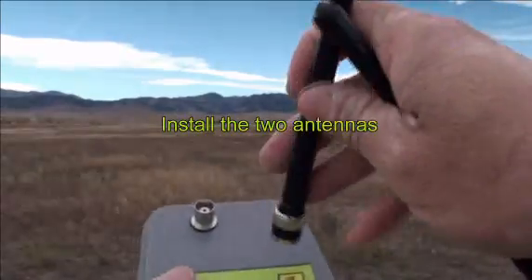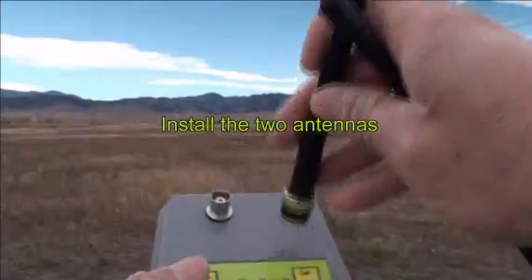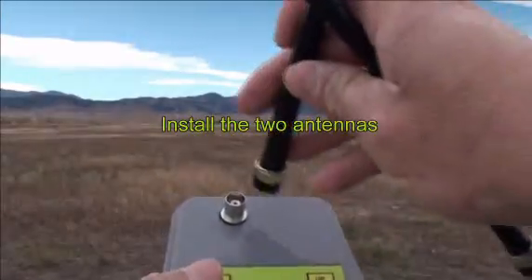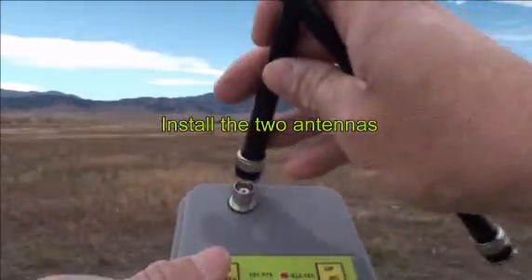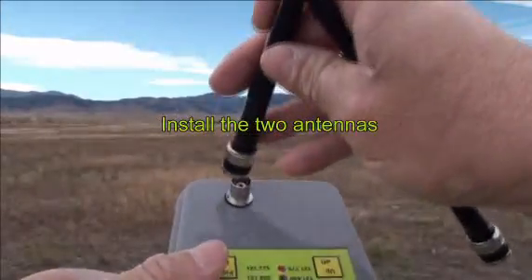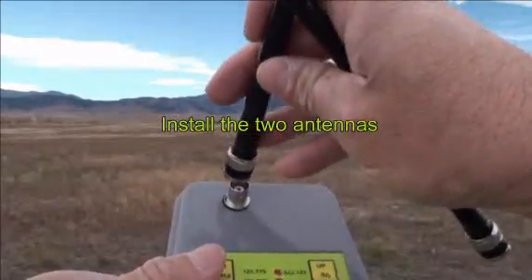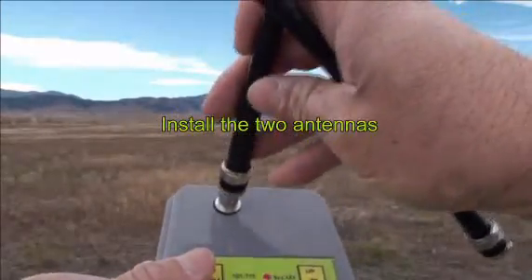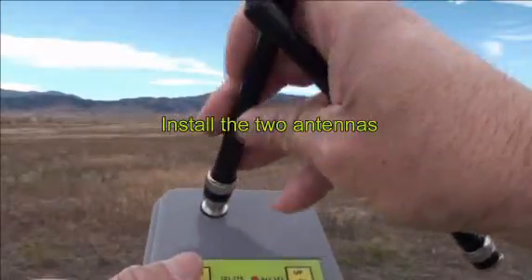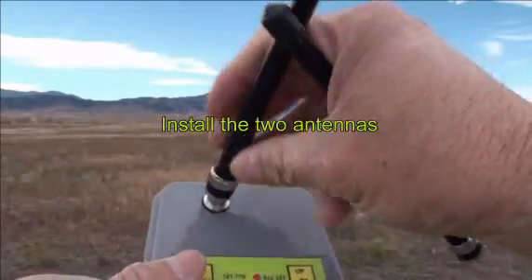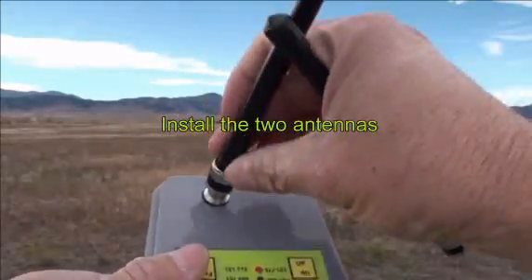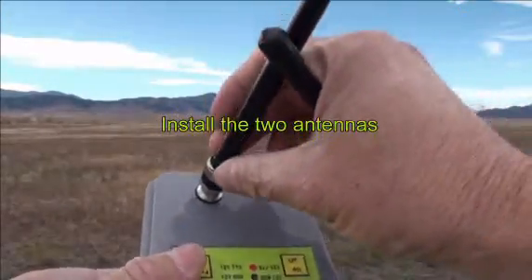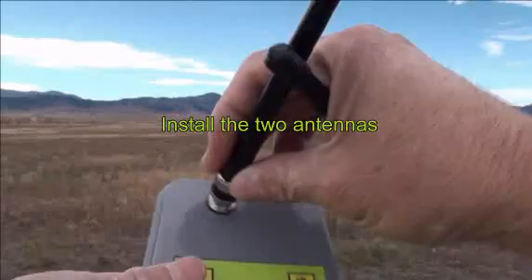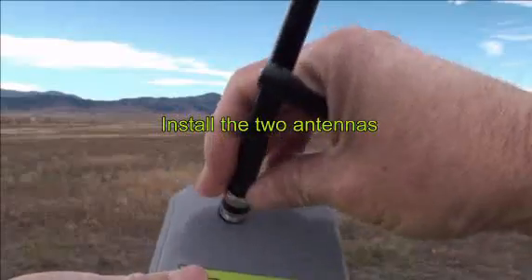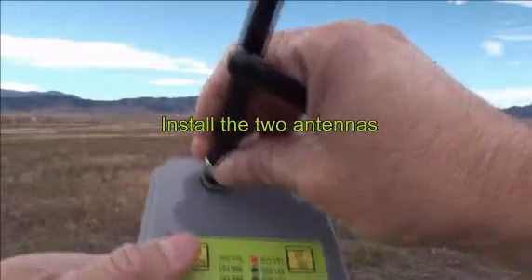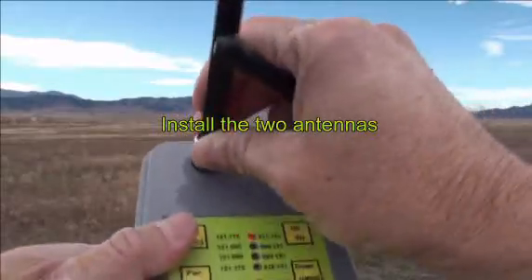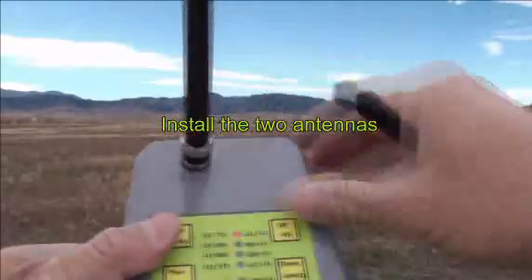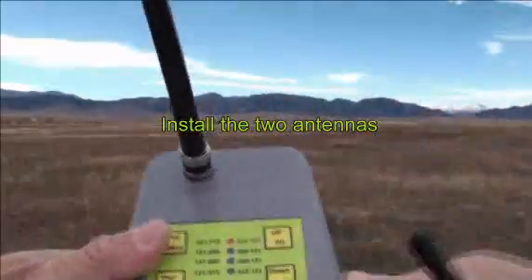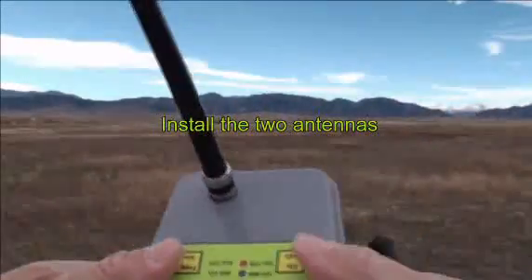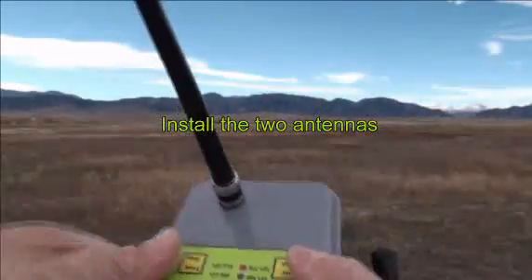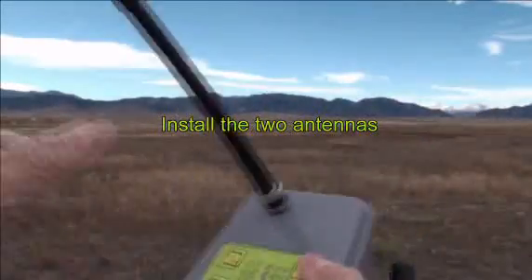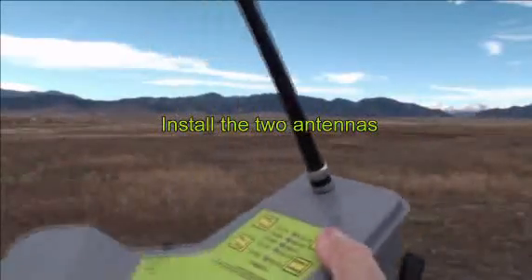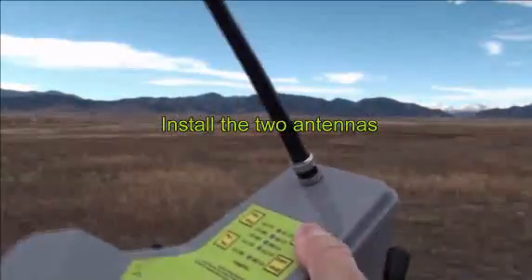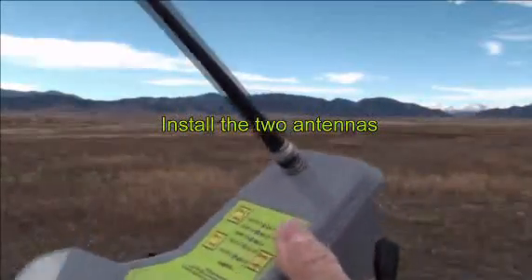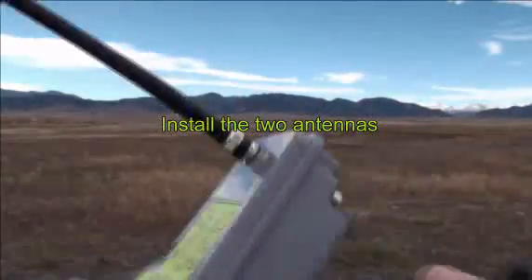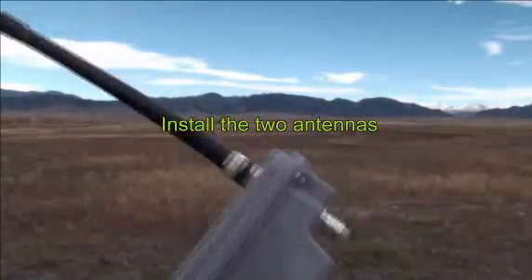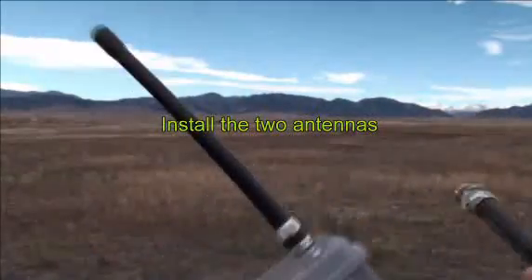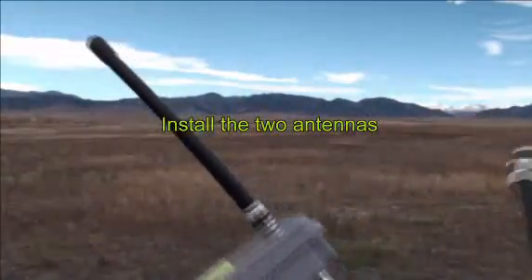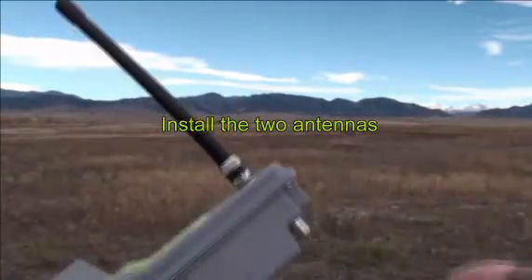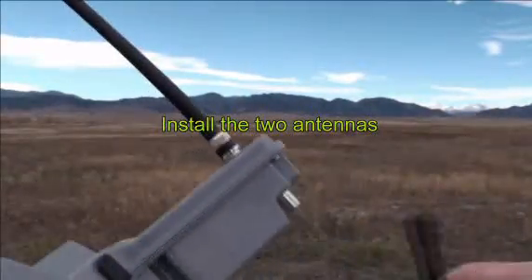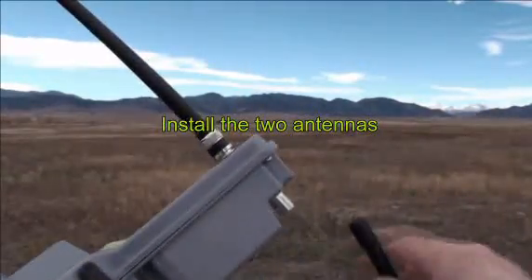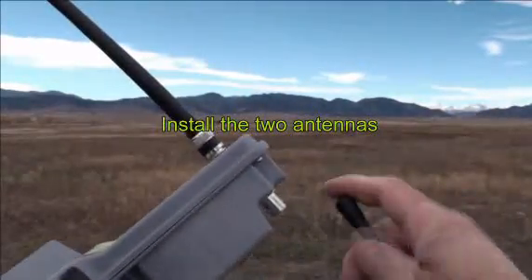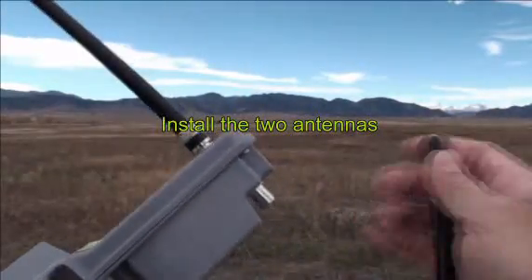The next step after selecting the frequency is installing the two antennas, one on top and one on bottom.